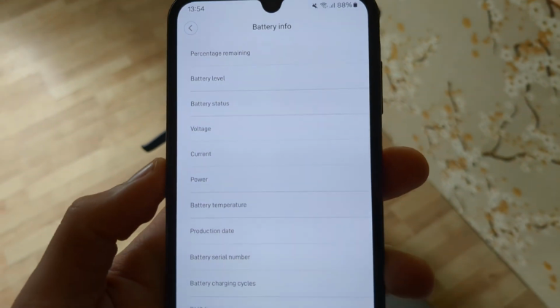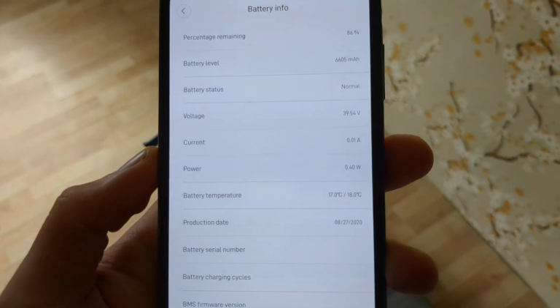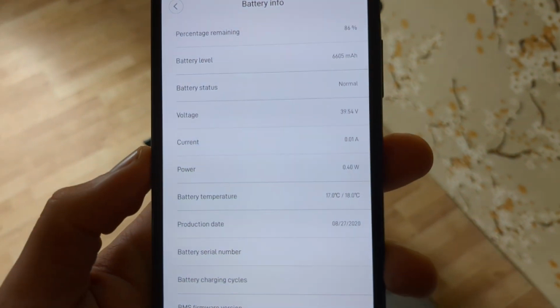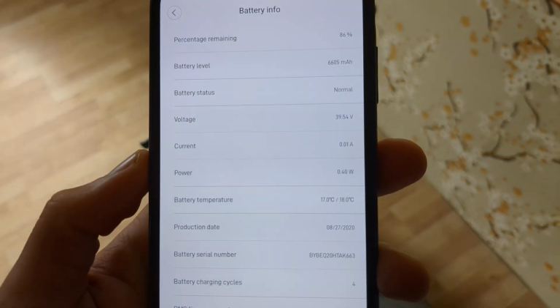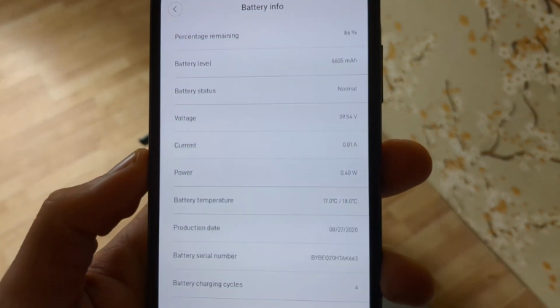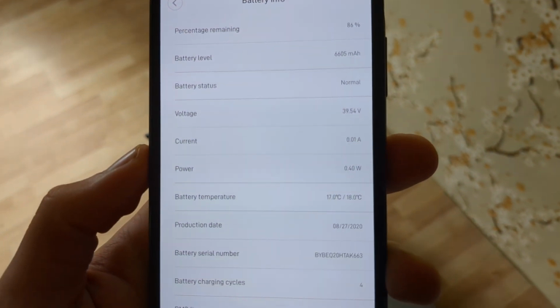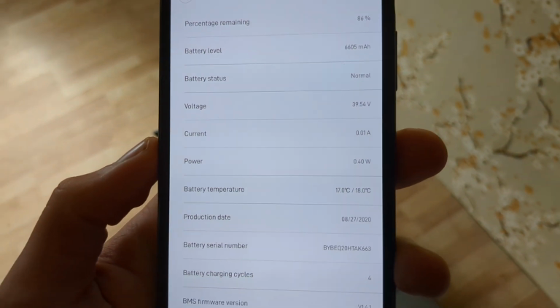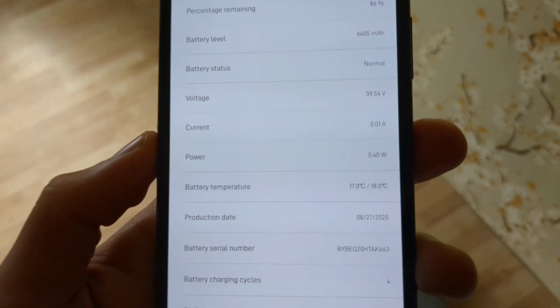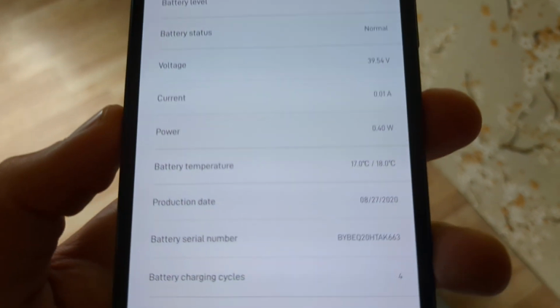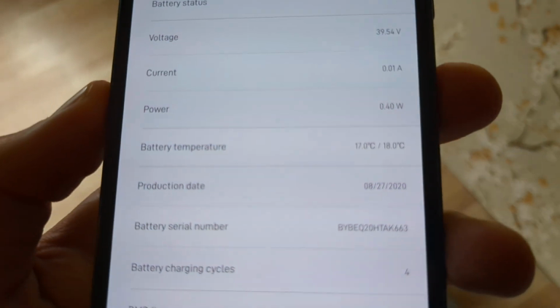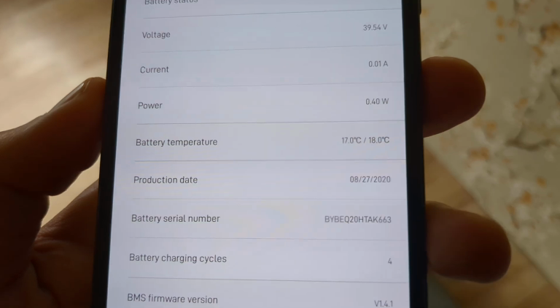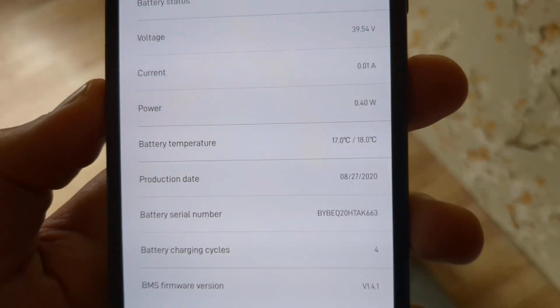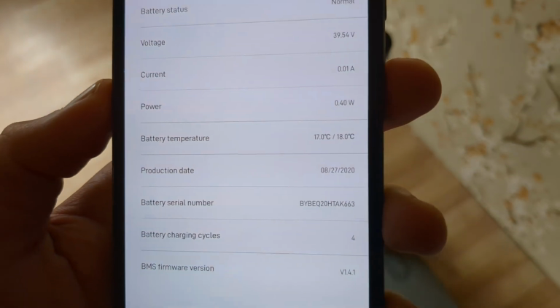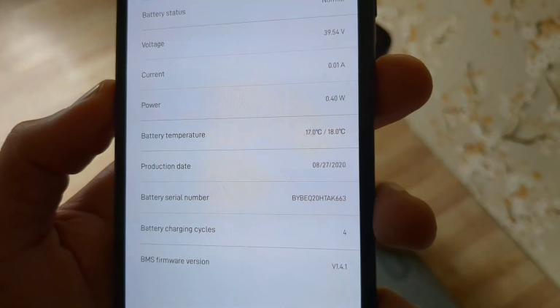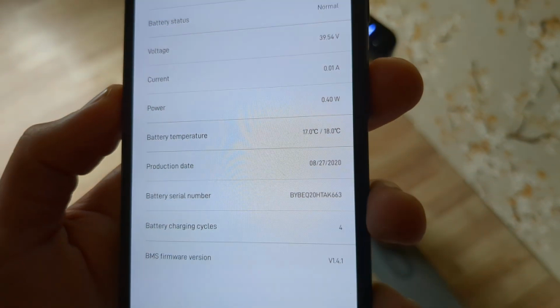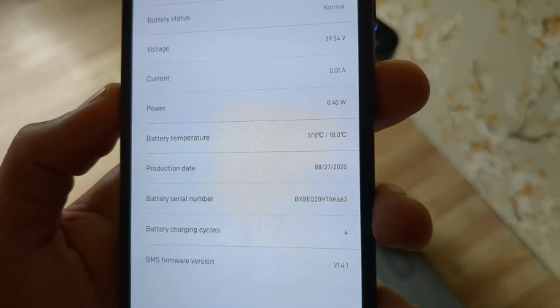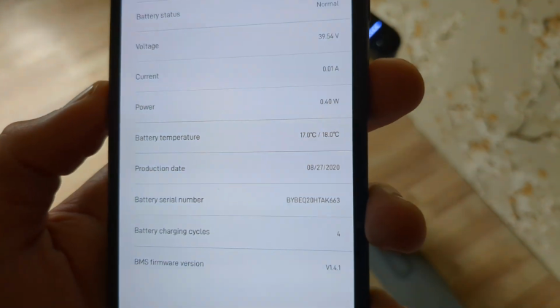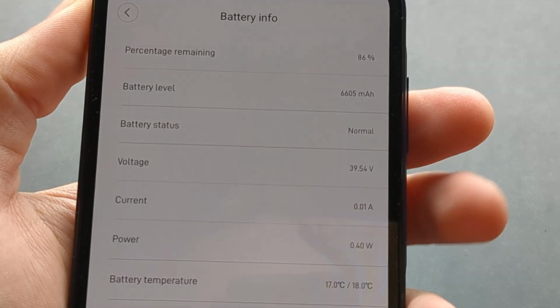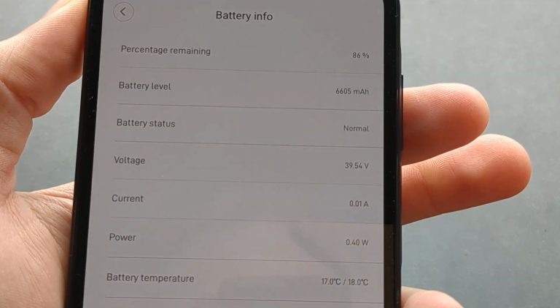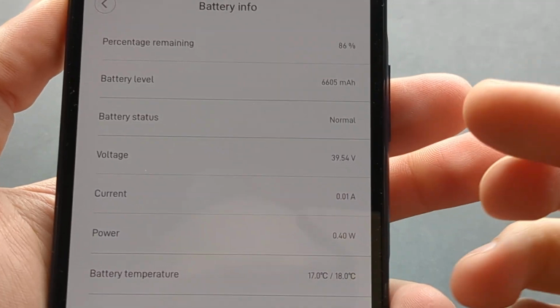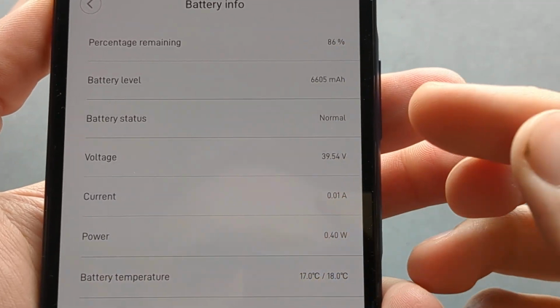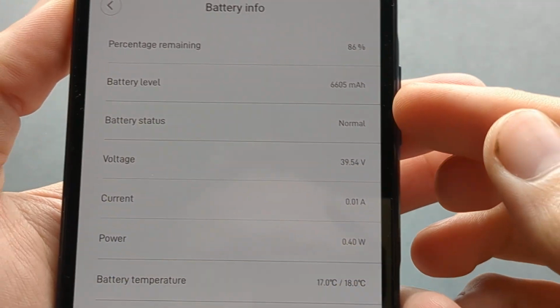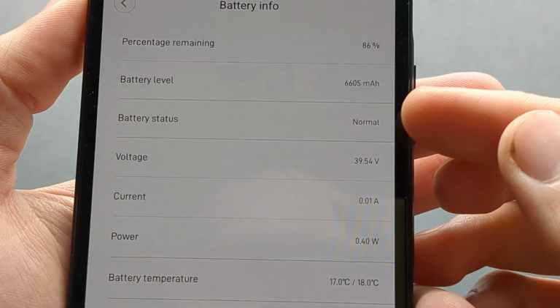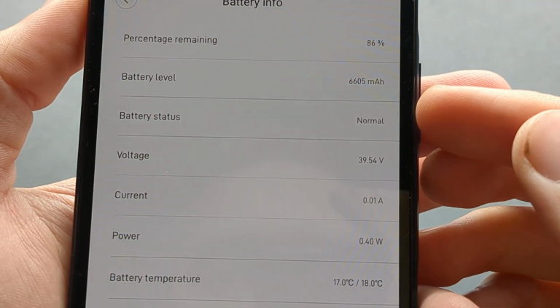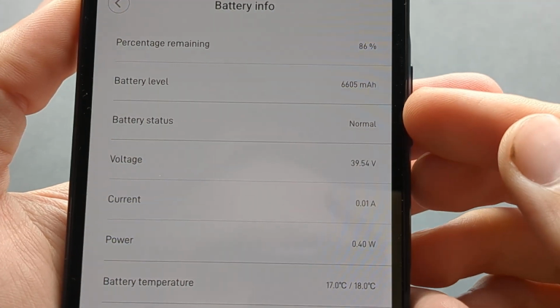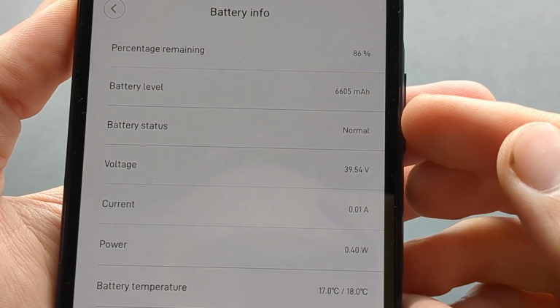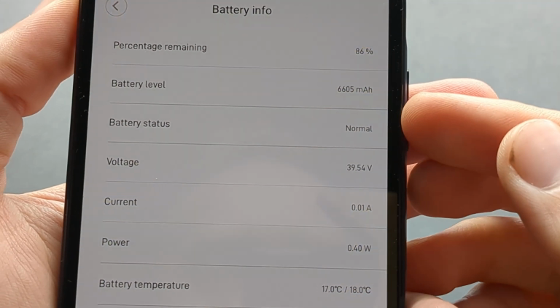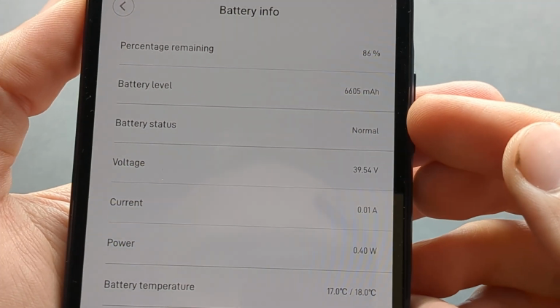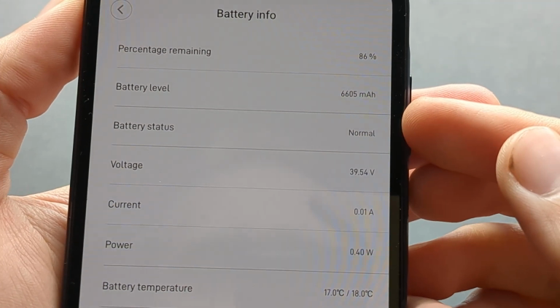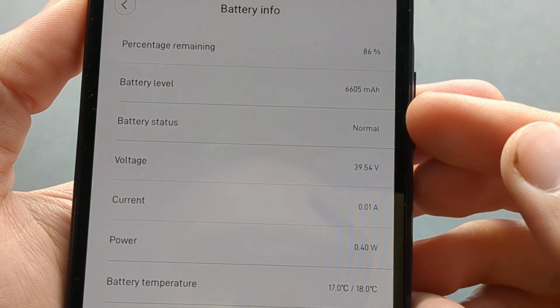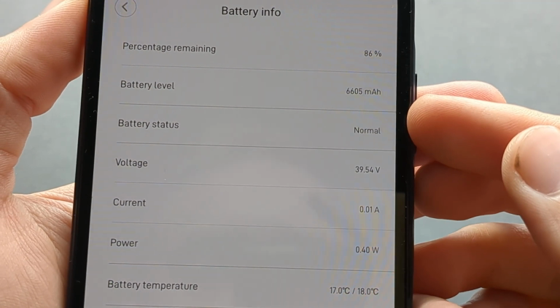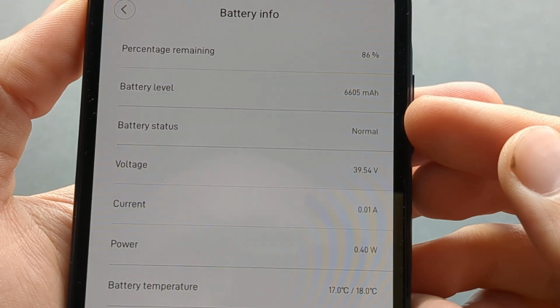Wait a moment and it will pull up this information. You can see your current battery status basically.